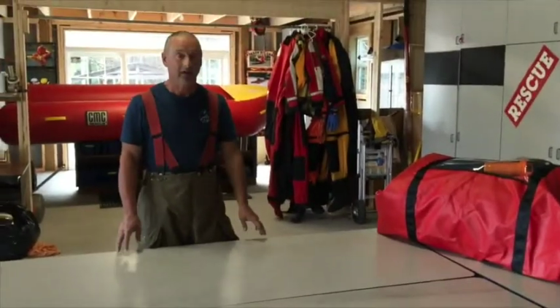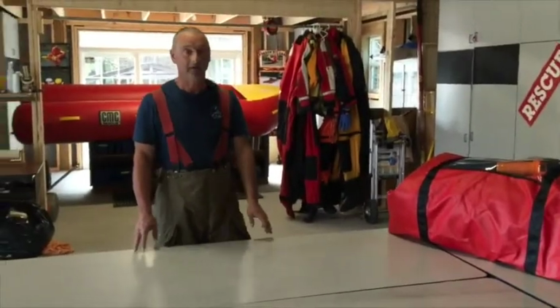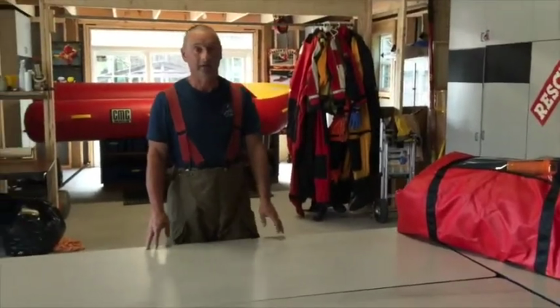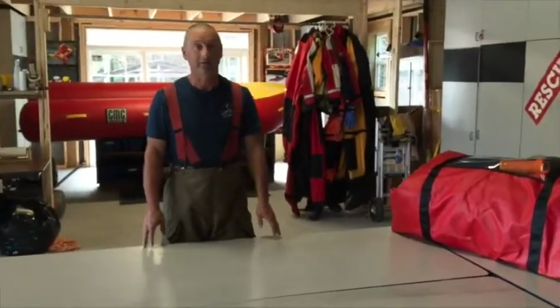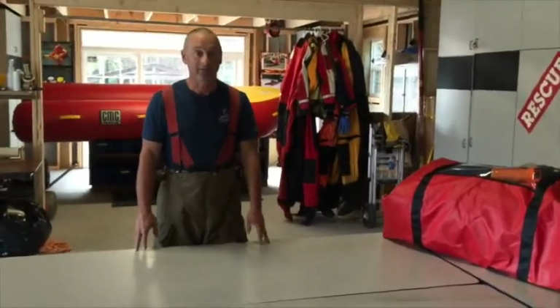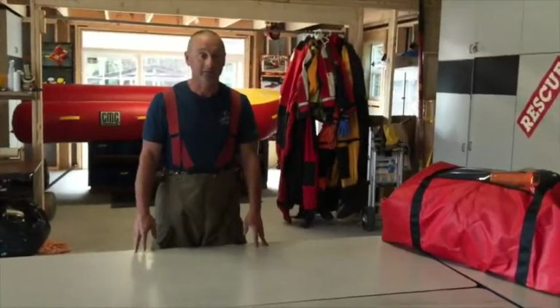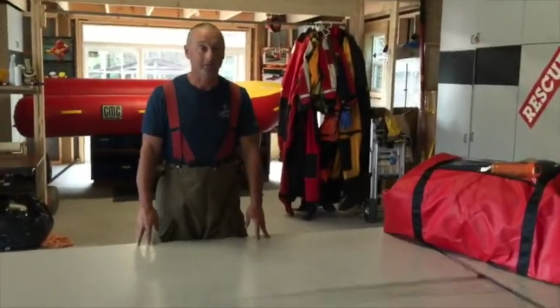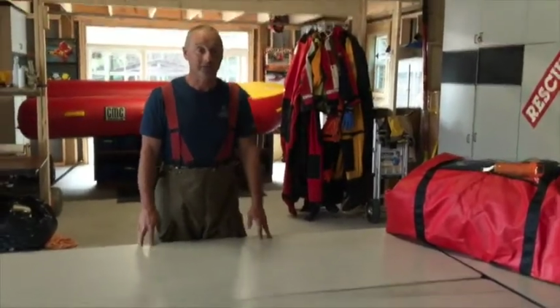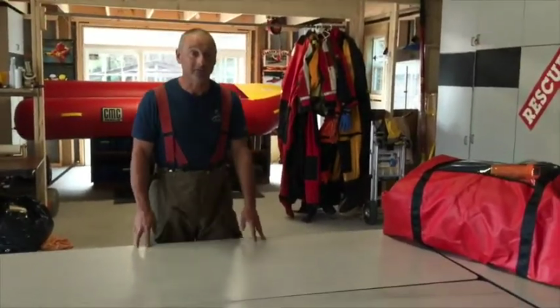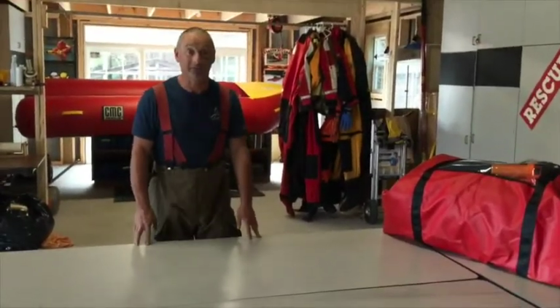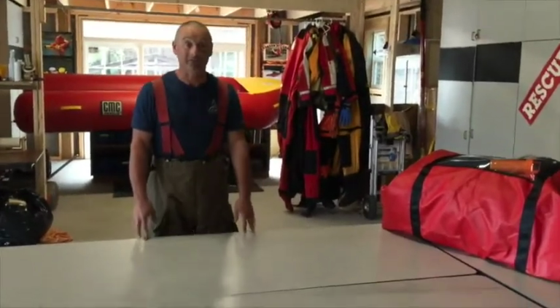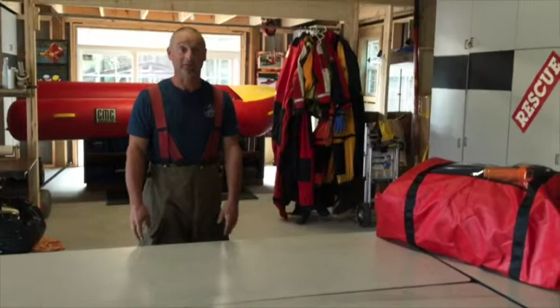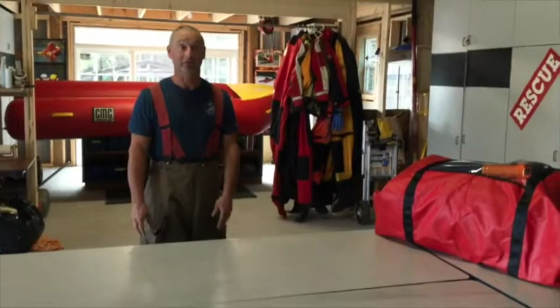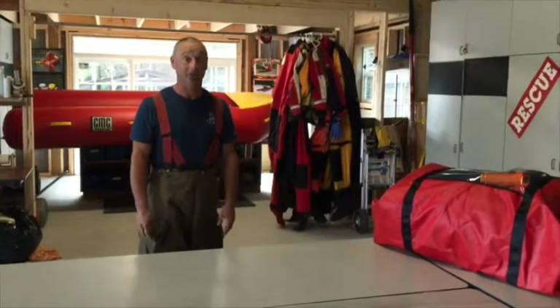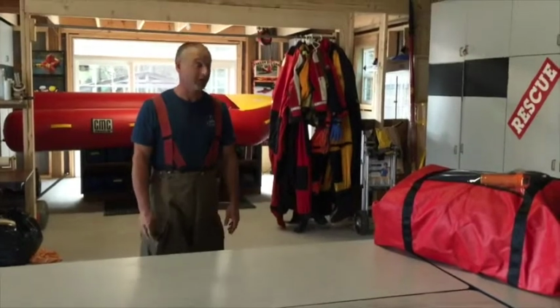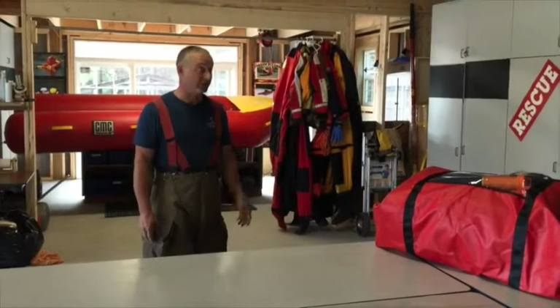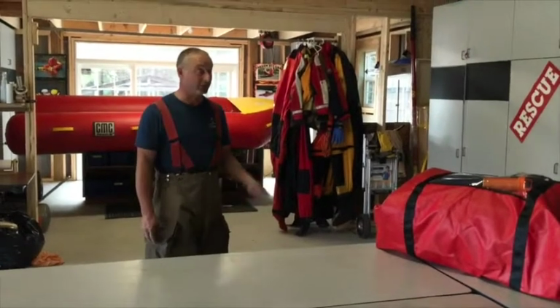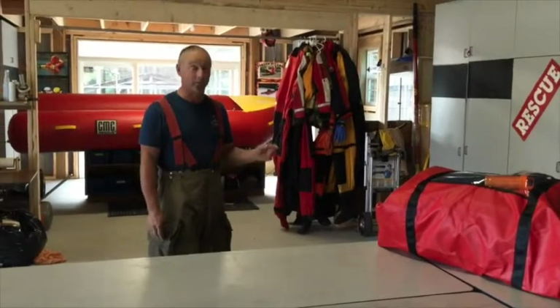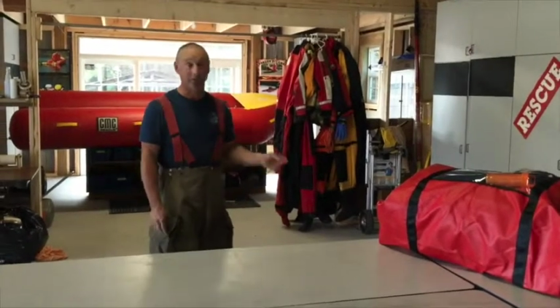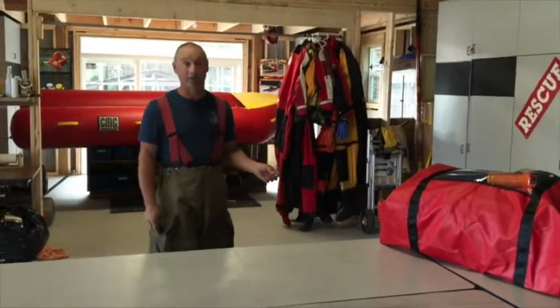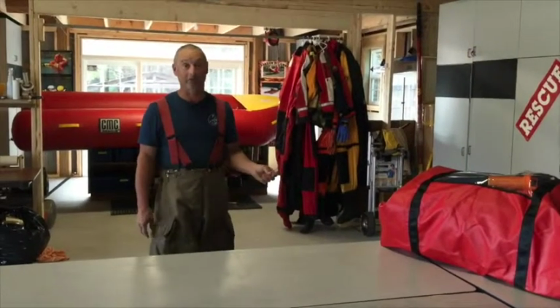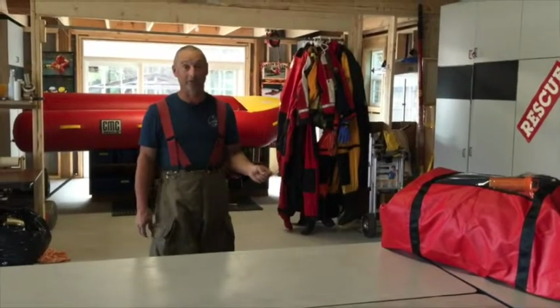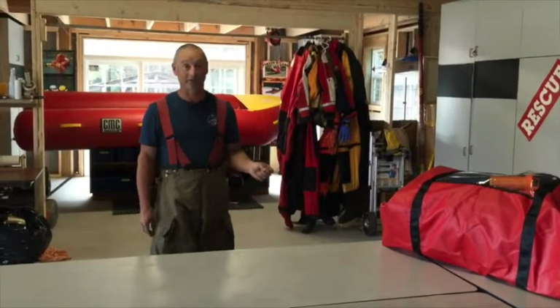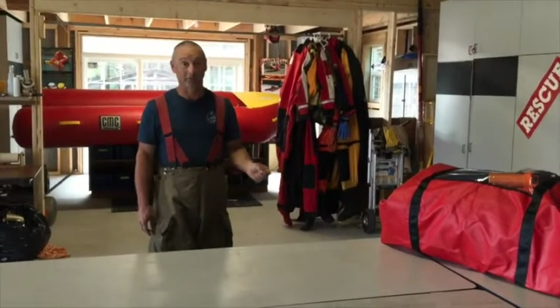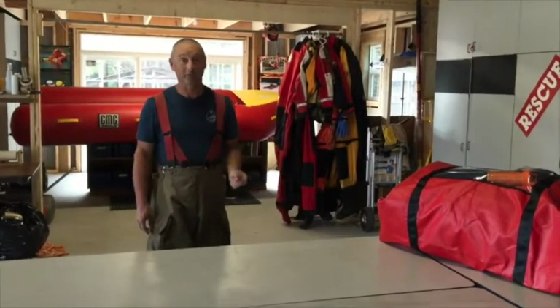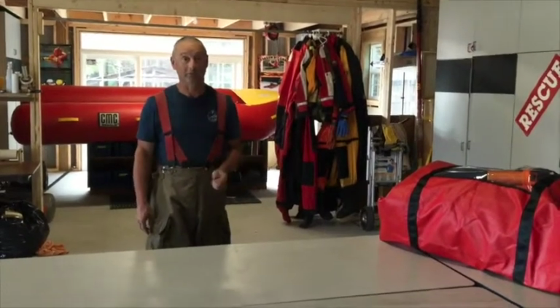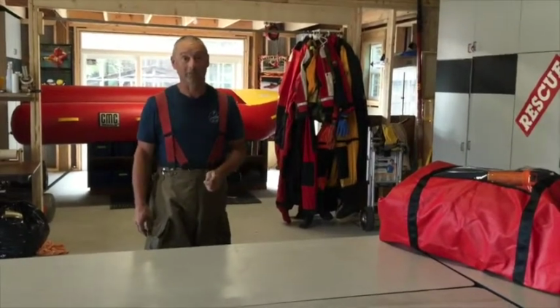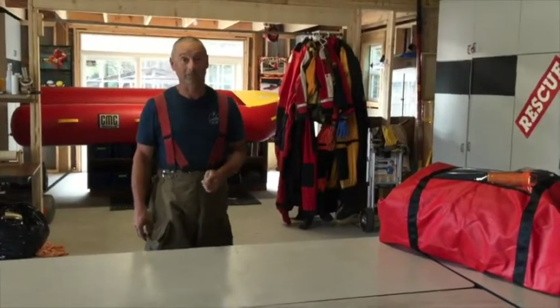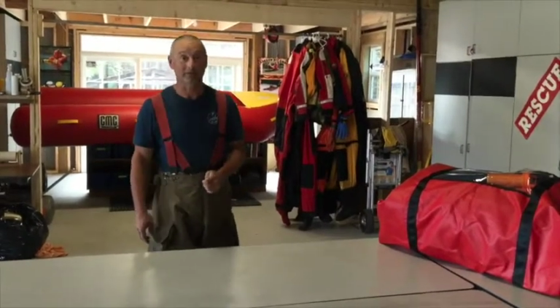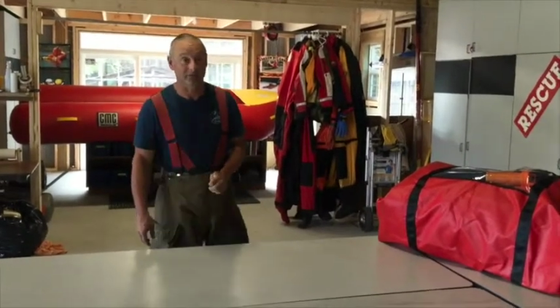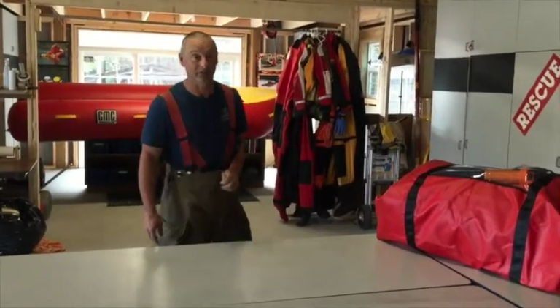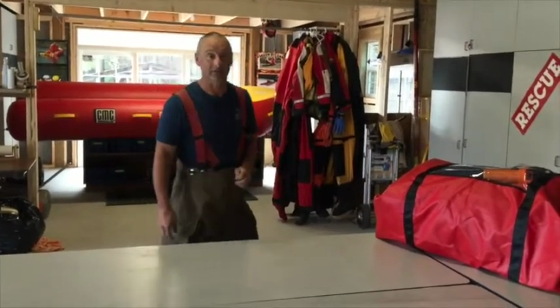Hi there, my name is Brian Simms and I'm going to show you the product called the RITCRAFT, which is a multi-purpose rescue device.